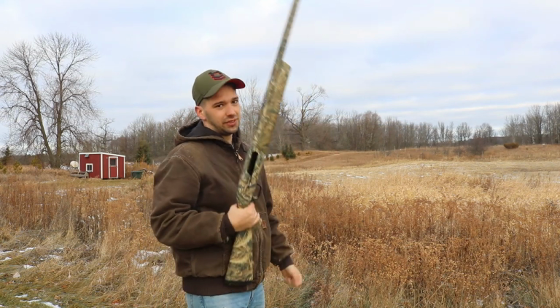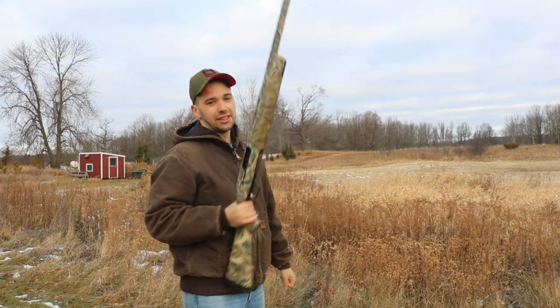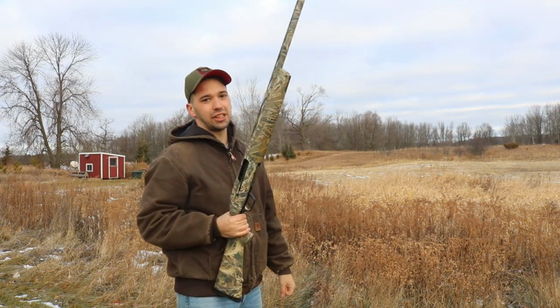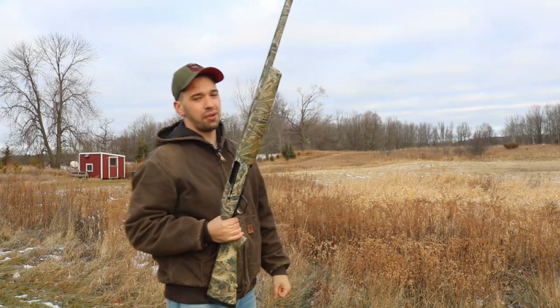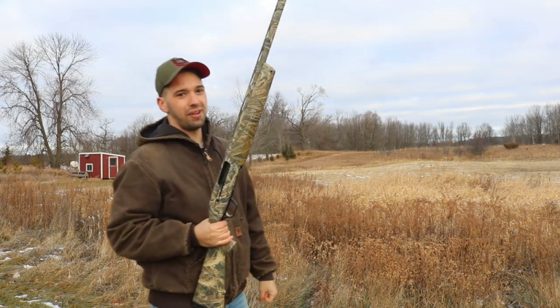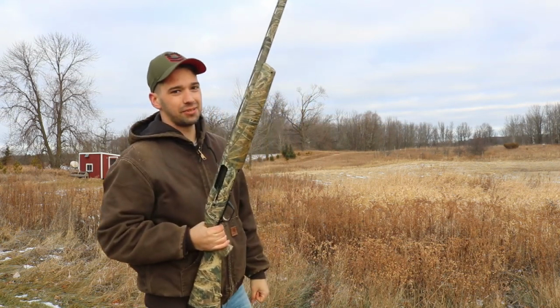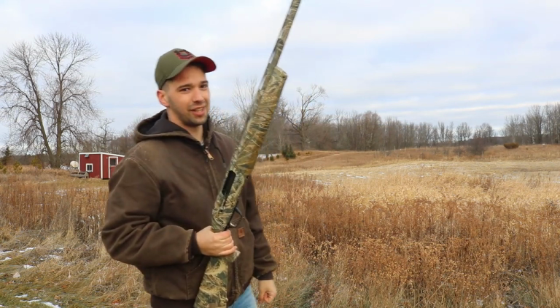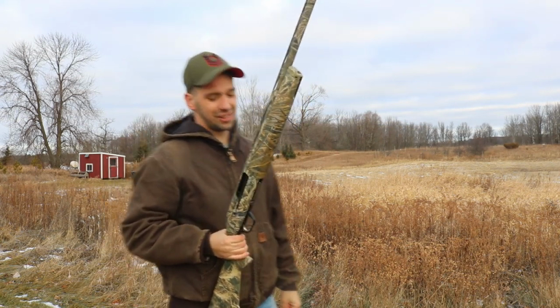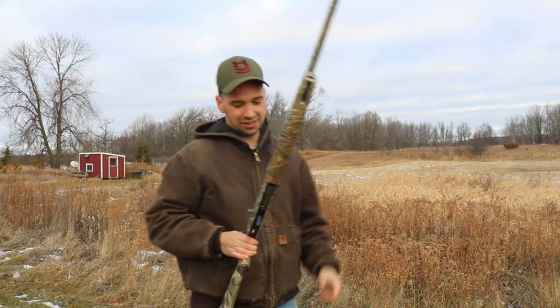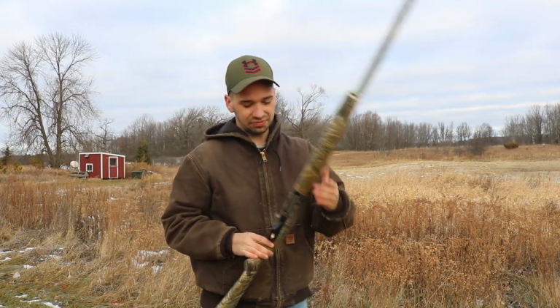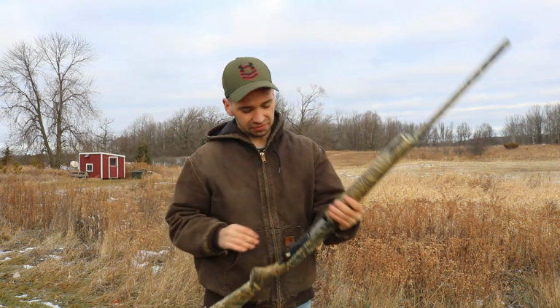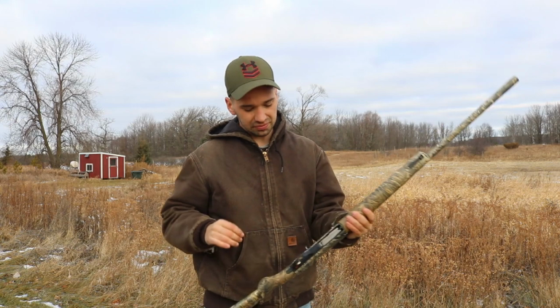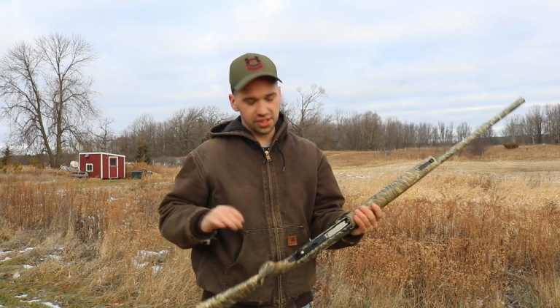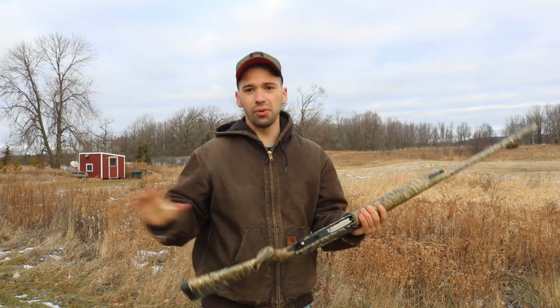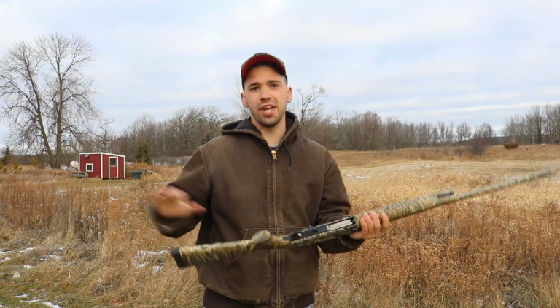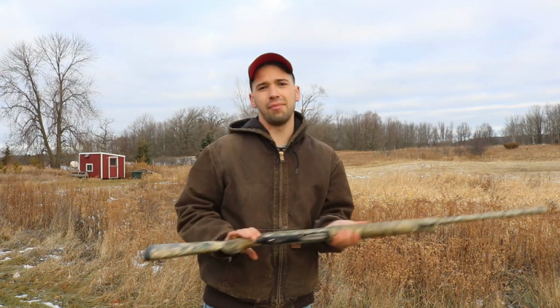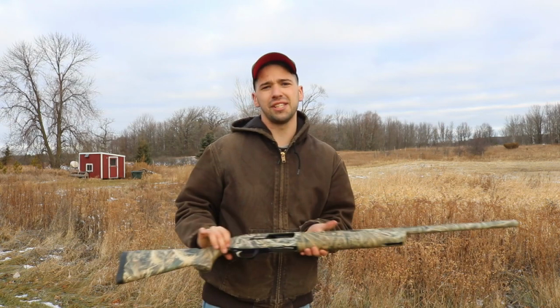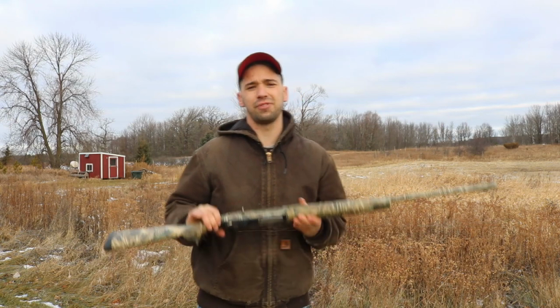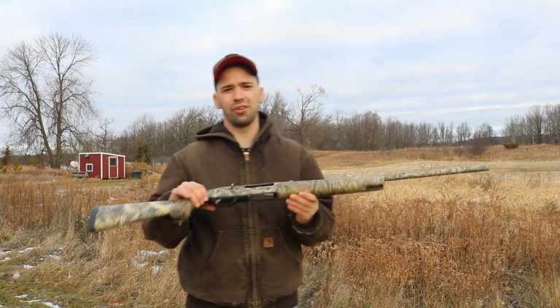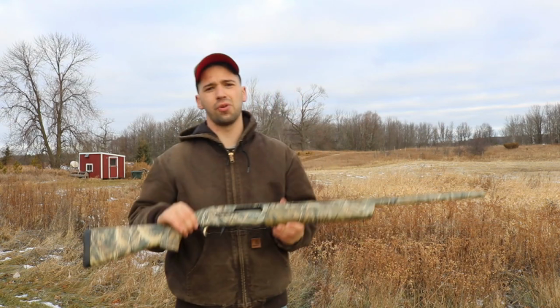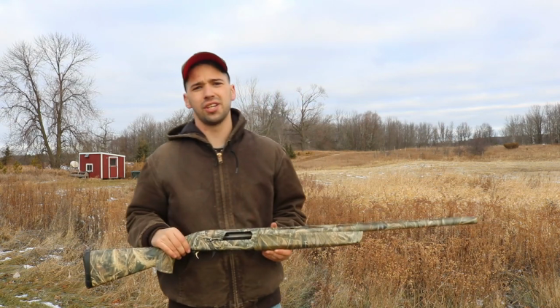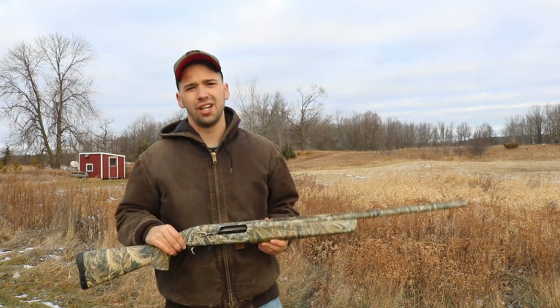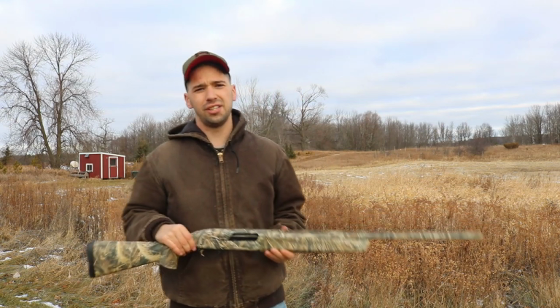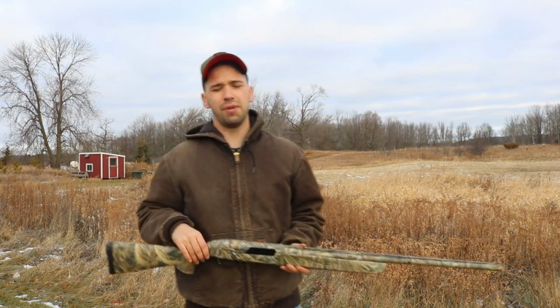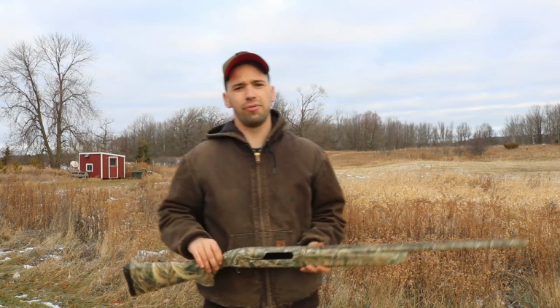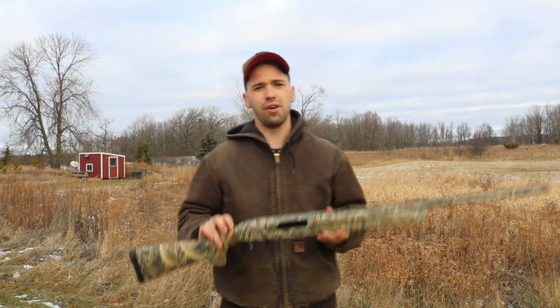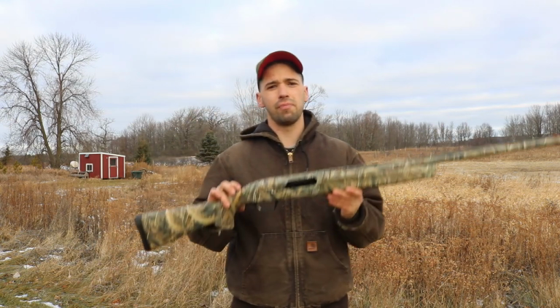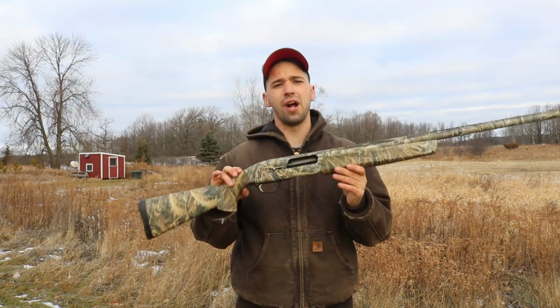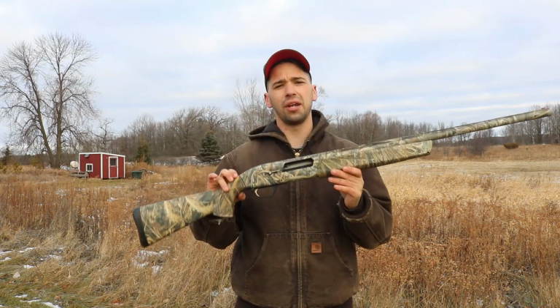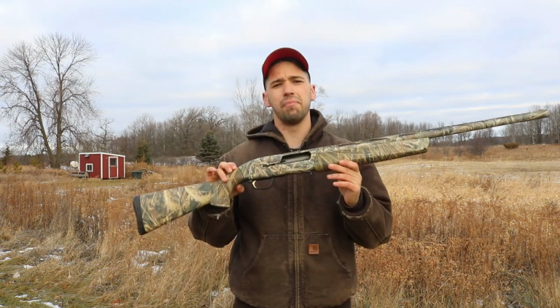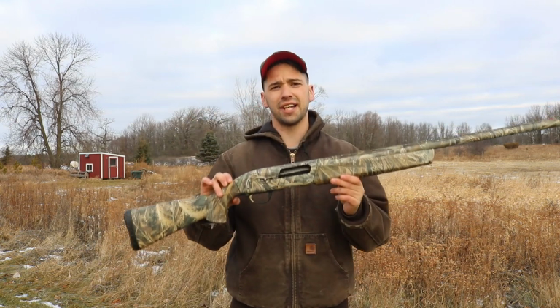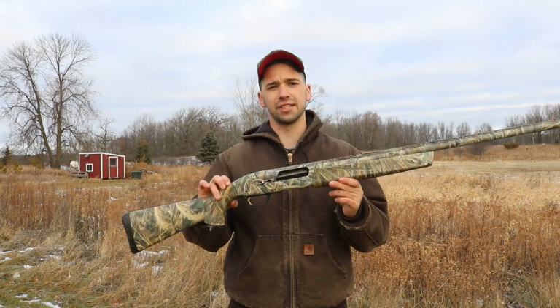This cycles pretty fast, guys. I'm Isaac from Tenor Outdoors, and this has been a review of the Browning Maxus.